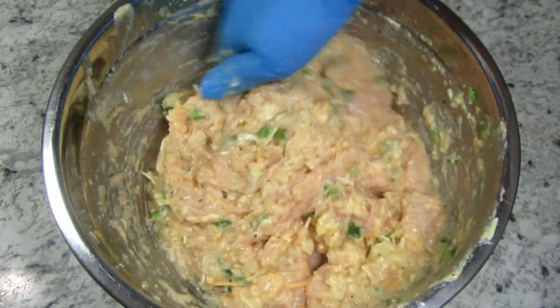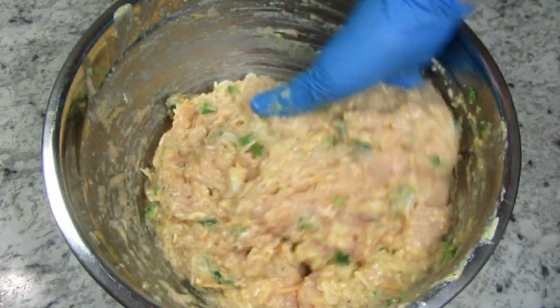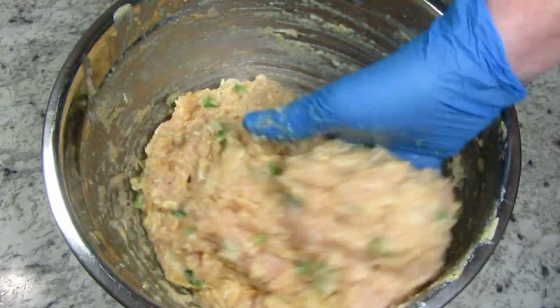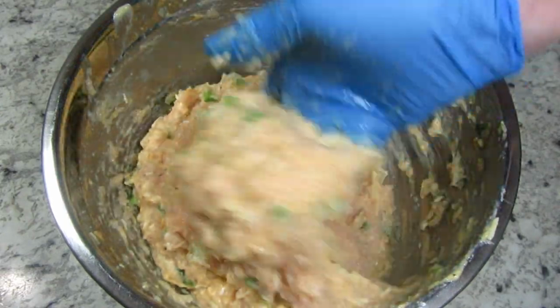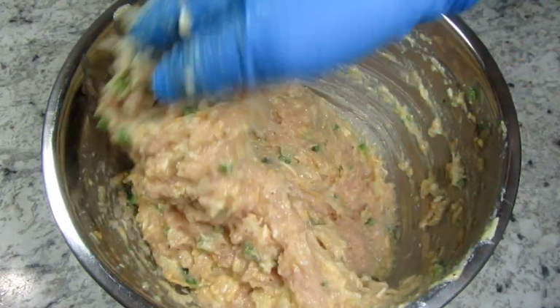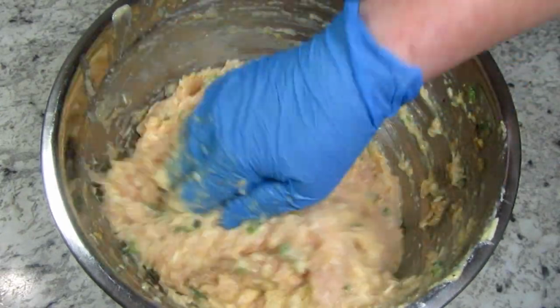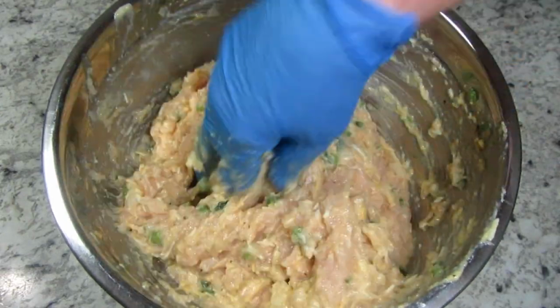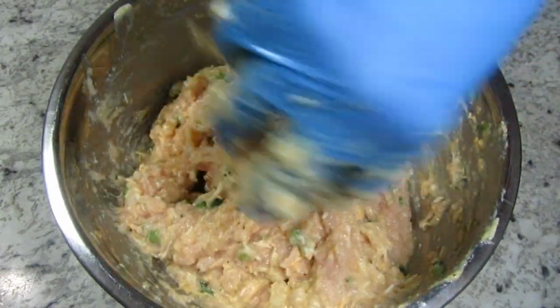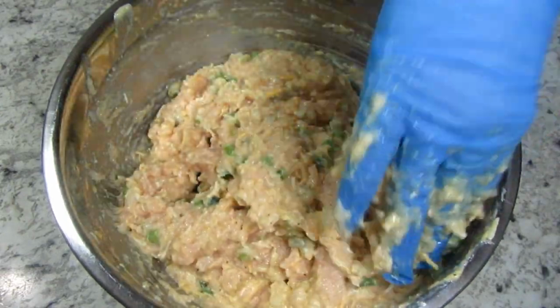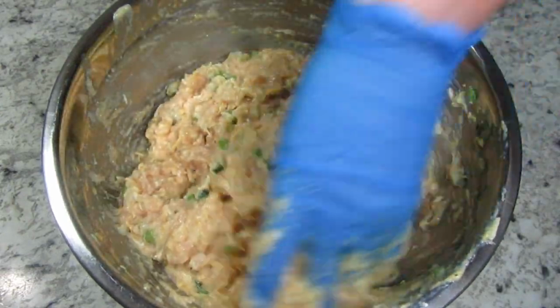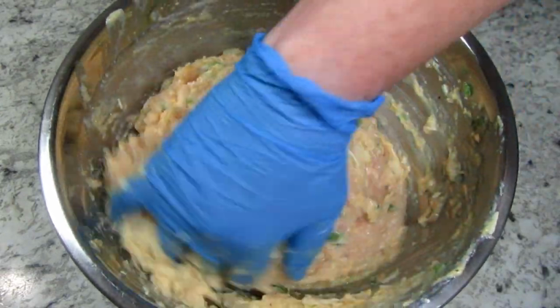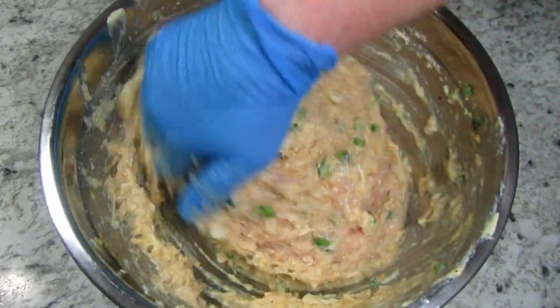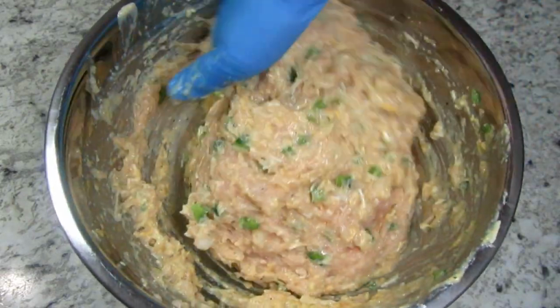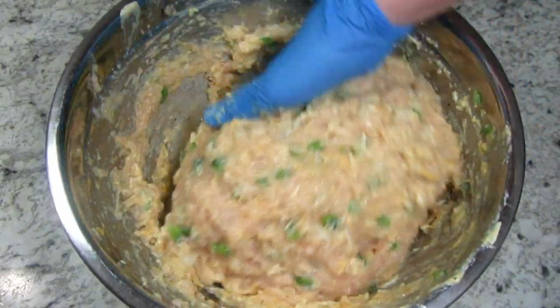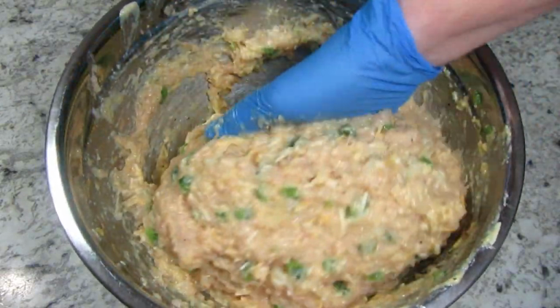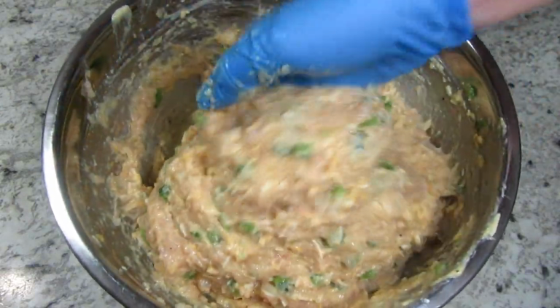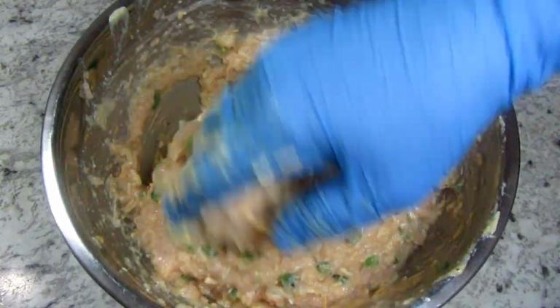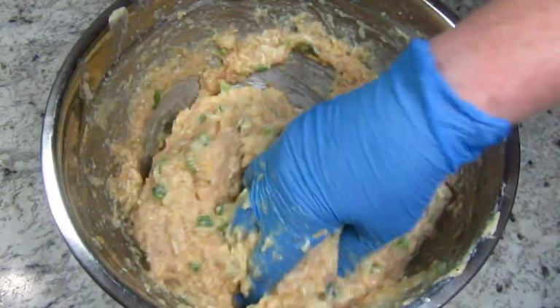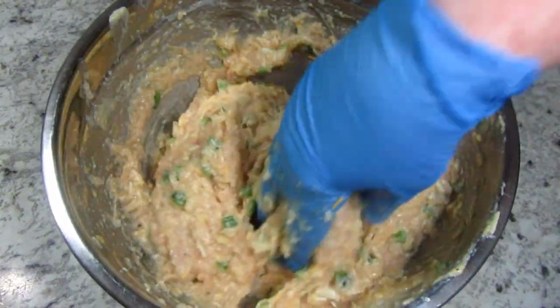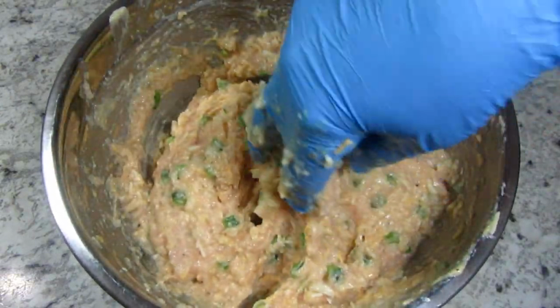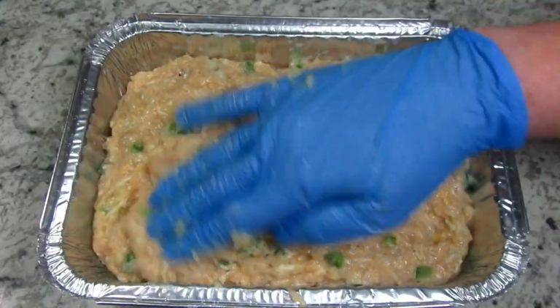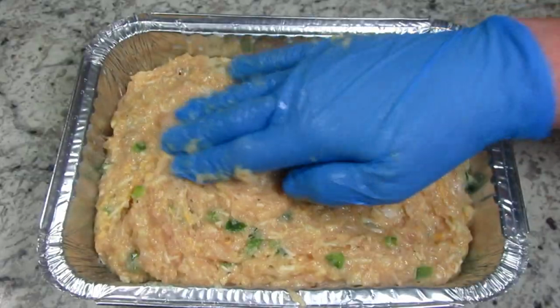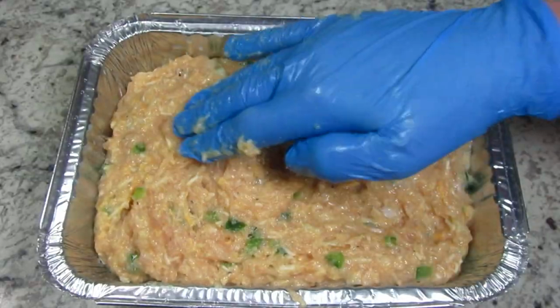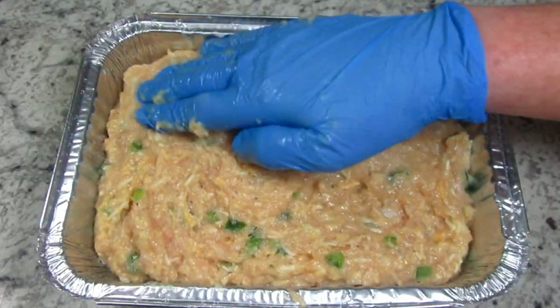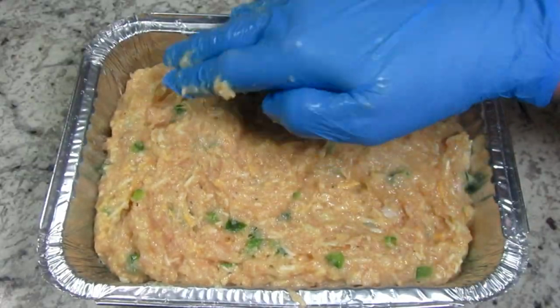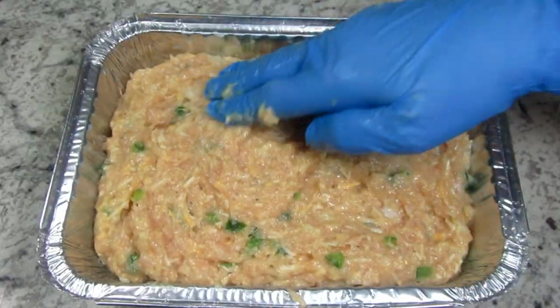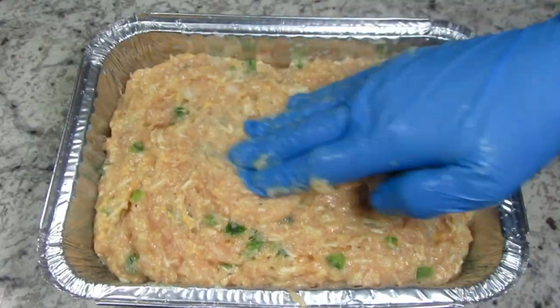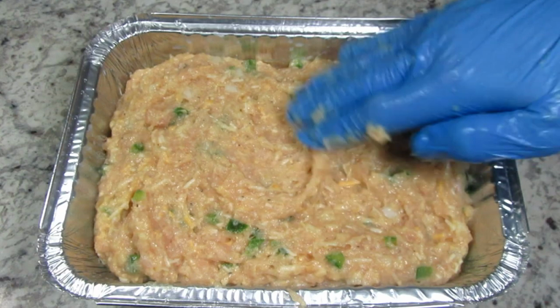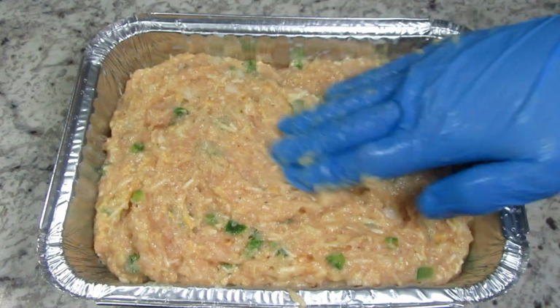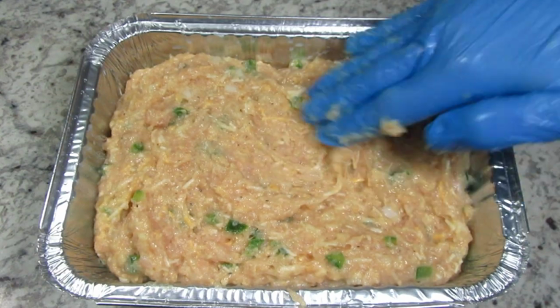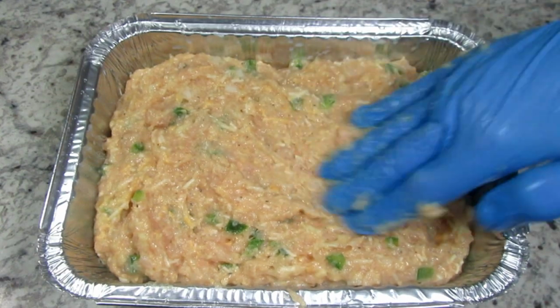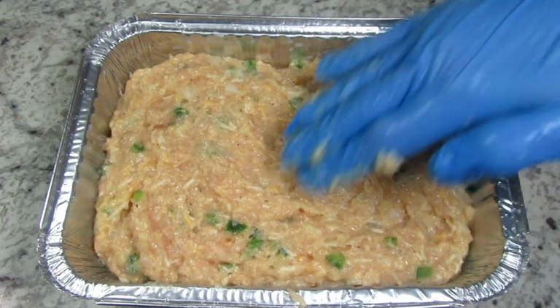The meatloaf is going into a preheated 375 degree Fahrenheit oven for 30 minutes.